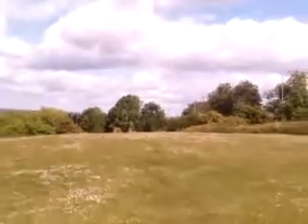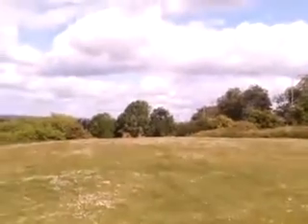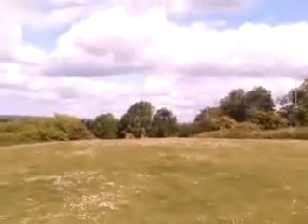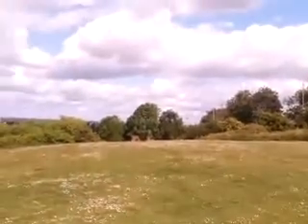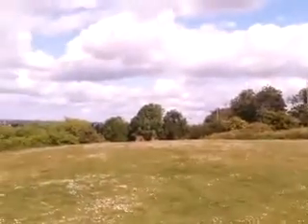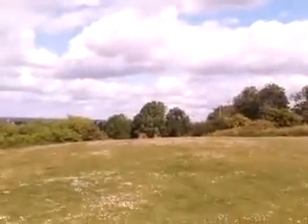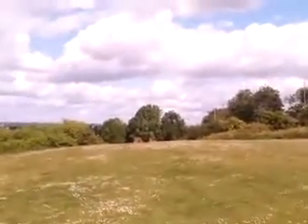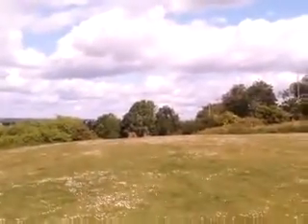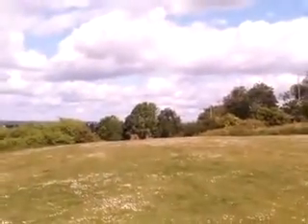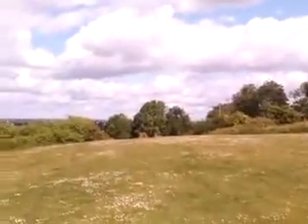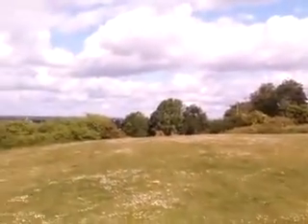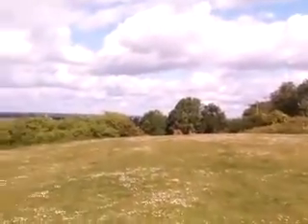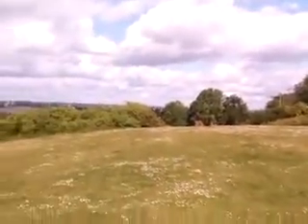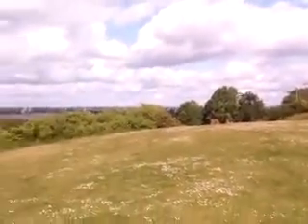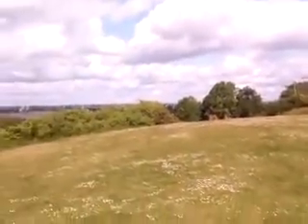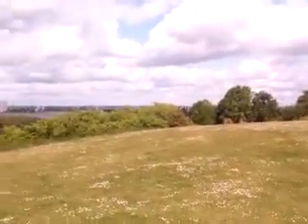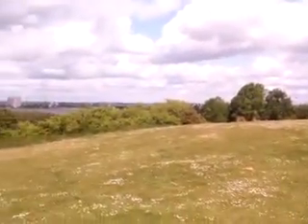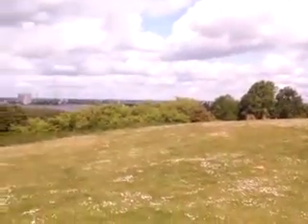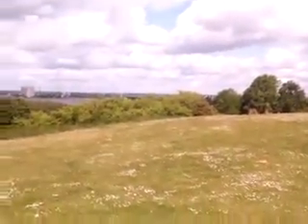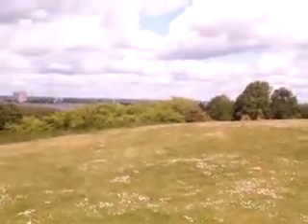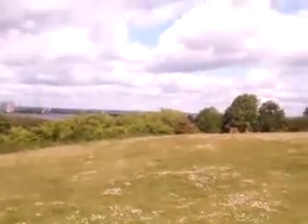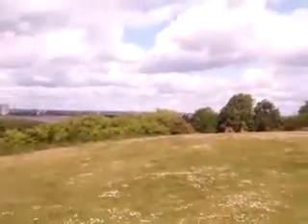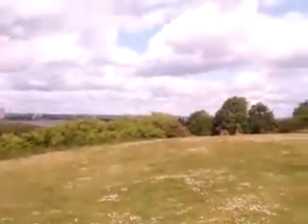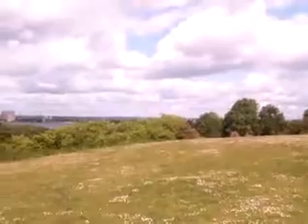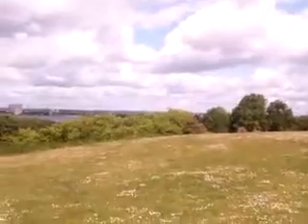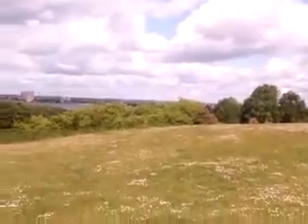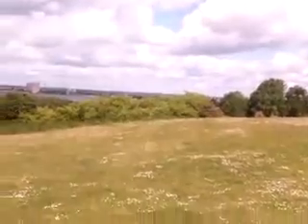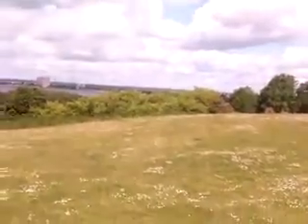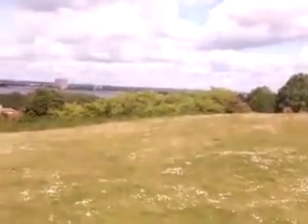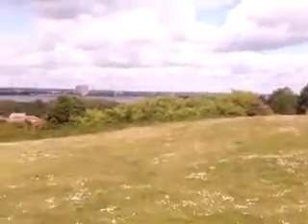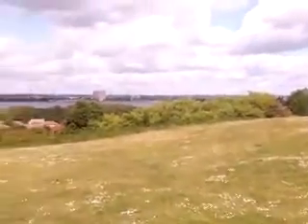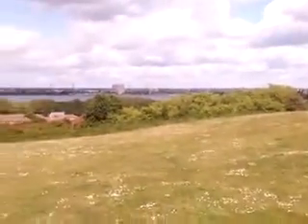Probably the most spectacular viewing point of Banbury you'll ever see.